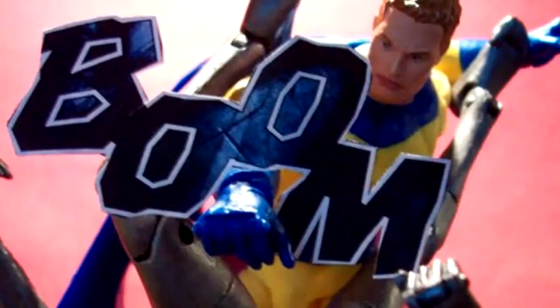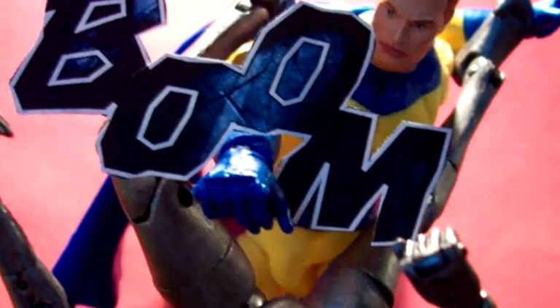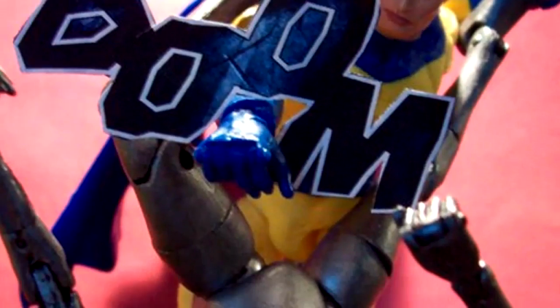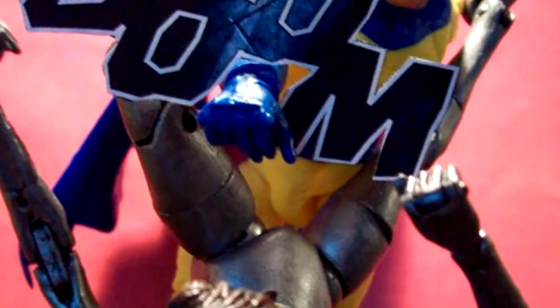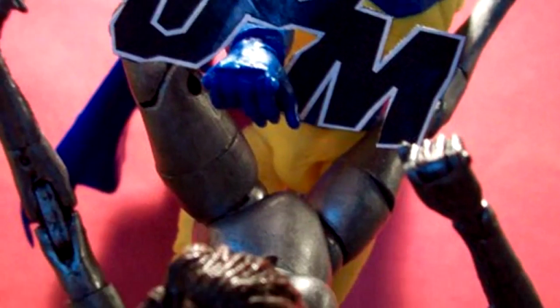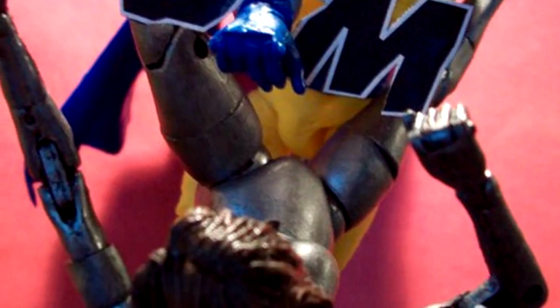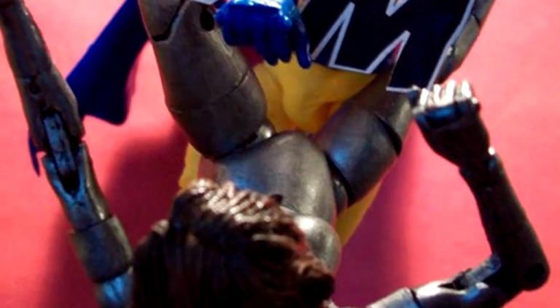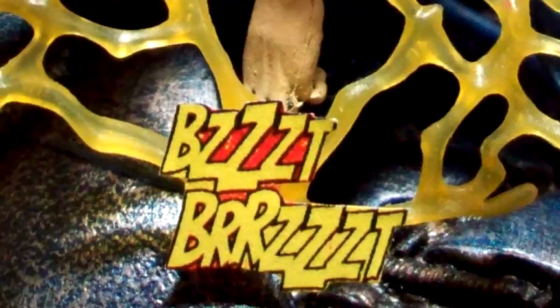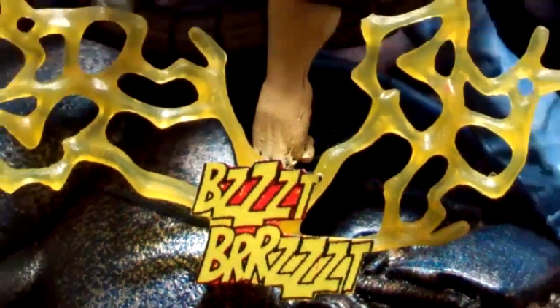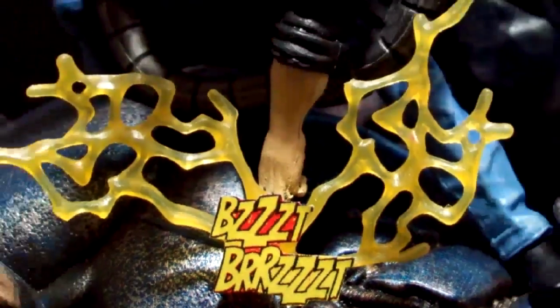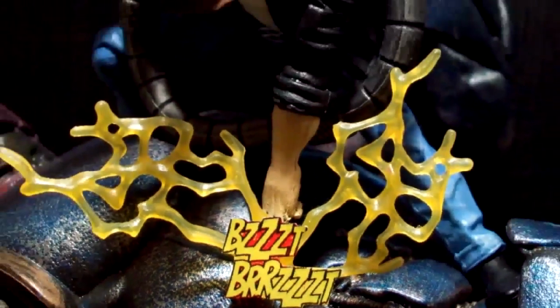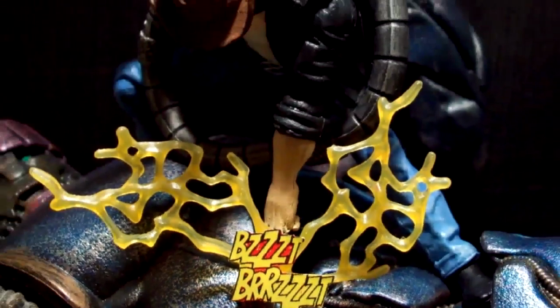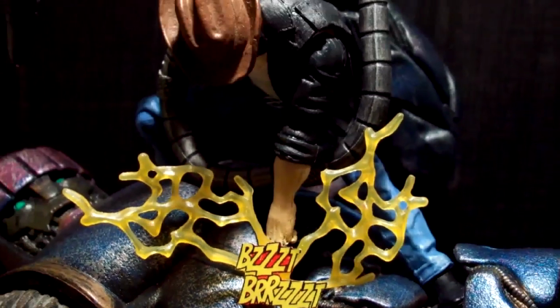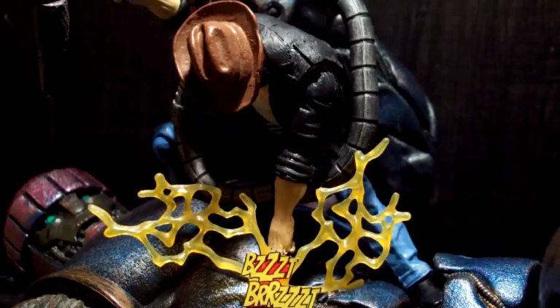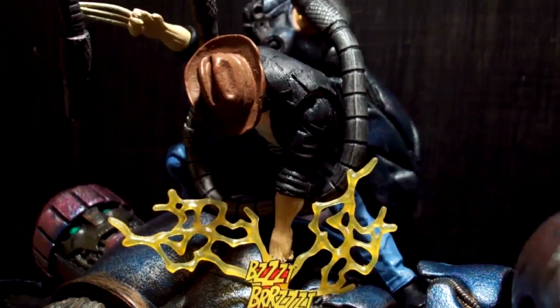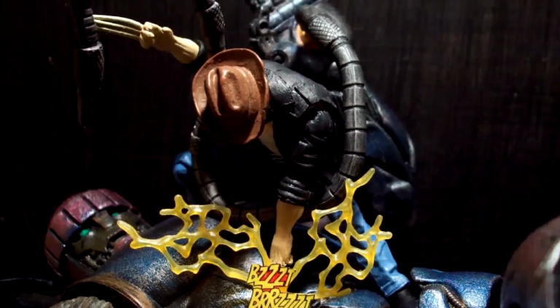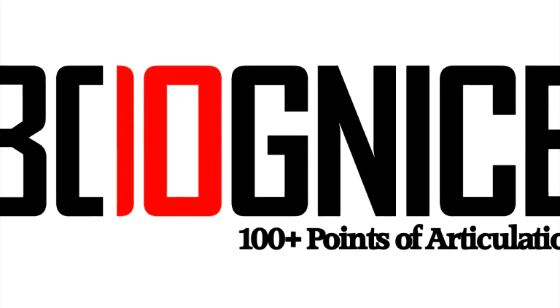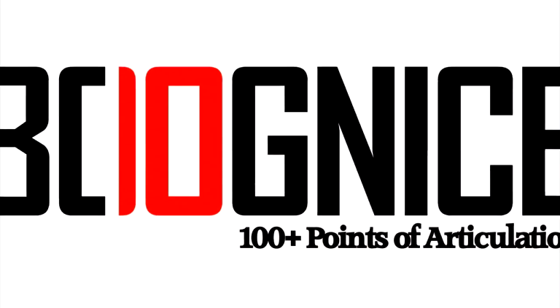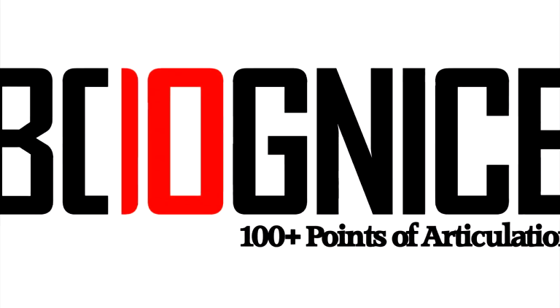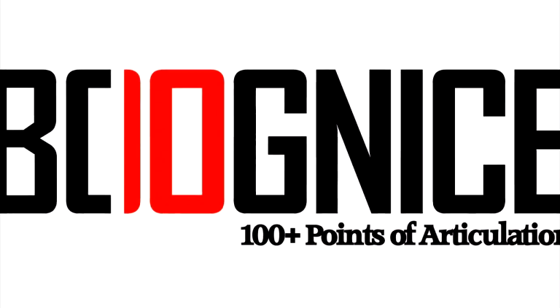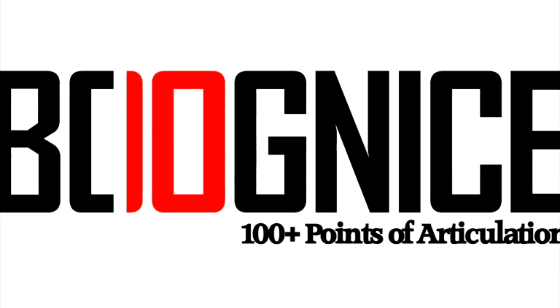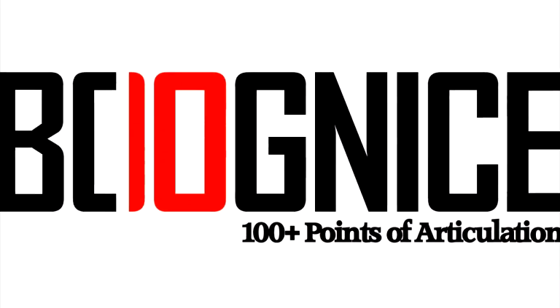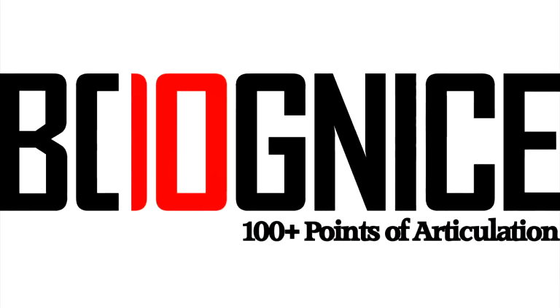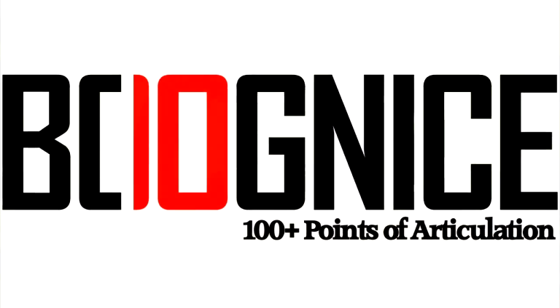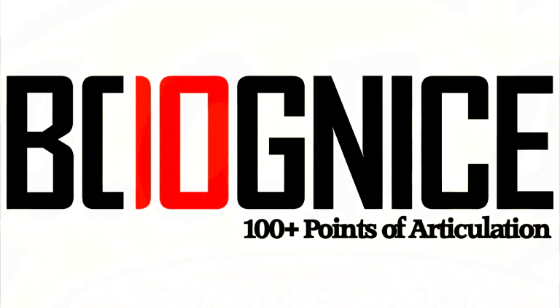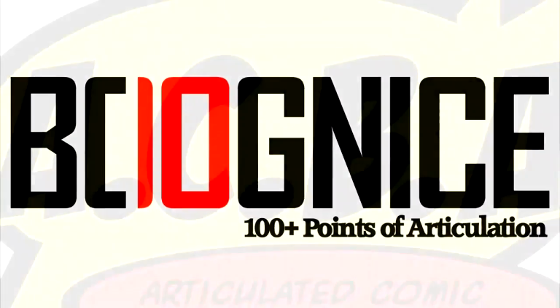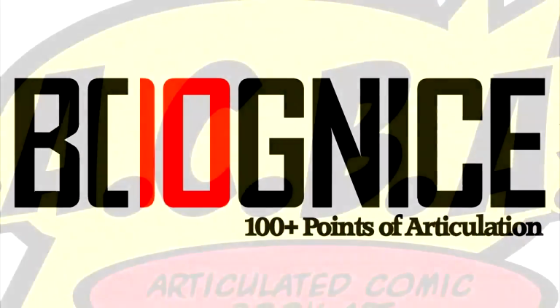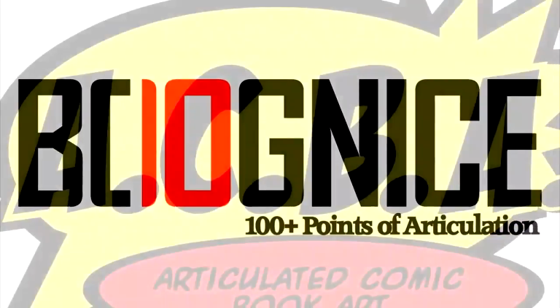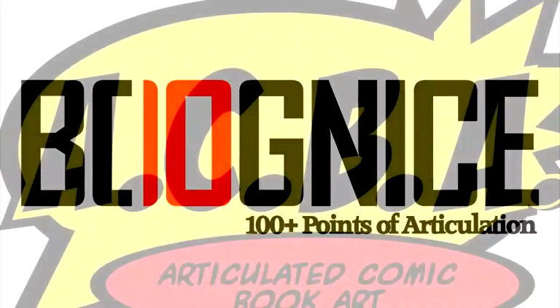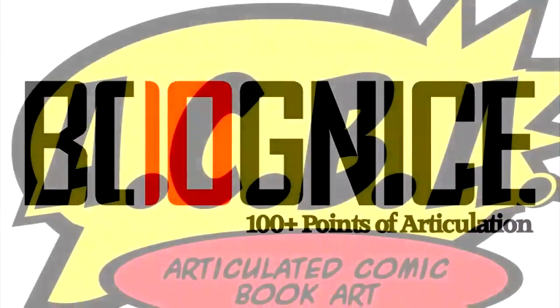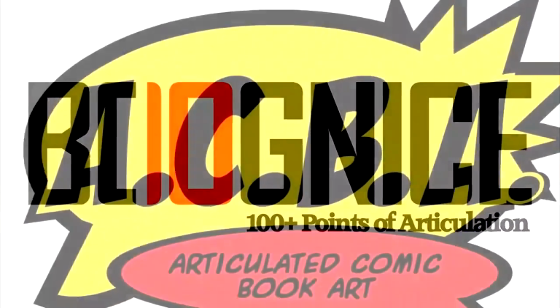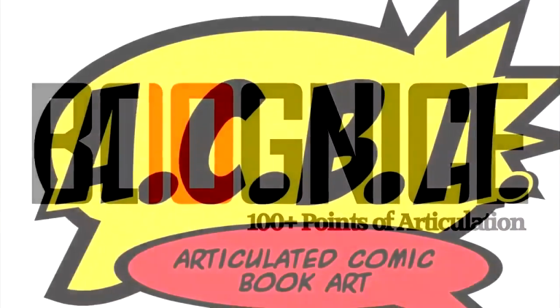Took the everyday display, gave it a spark. Welcome to Articulated Comic Book Art.